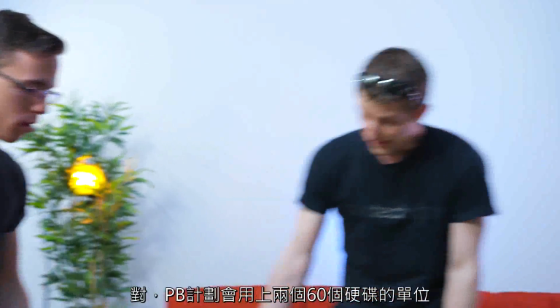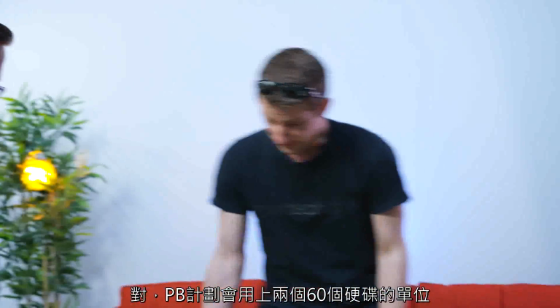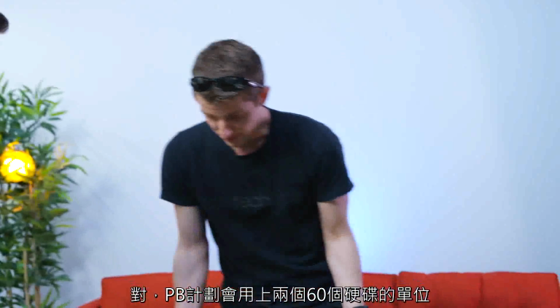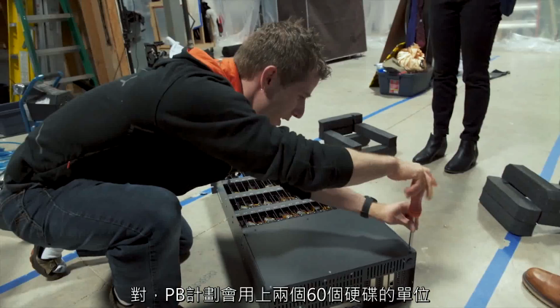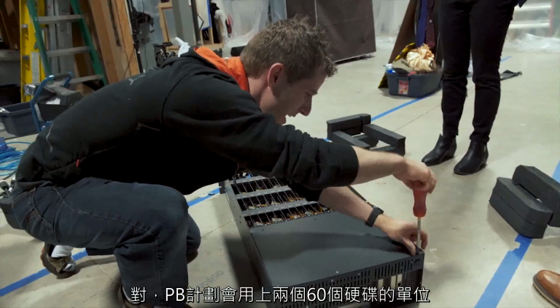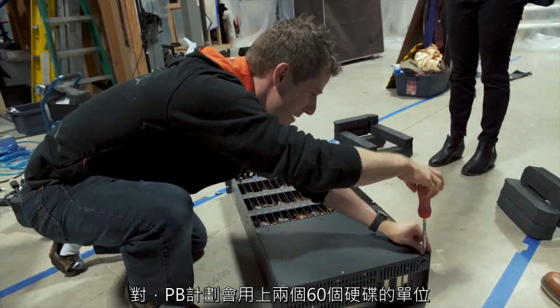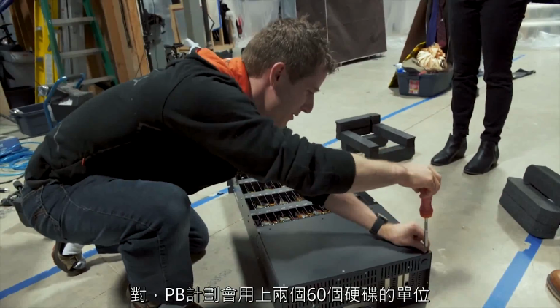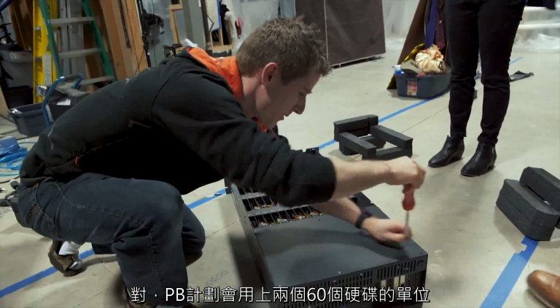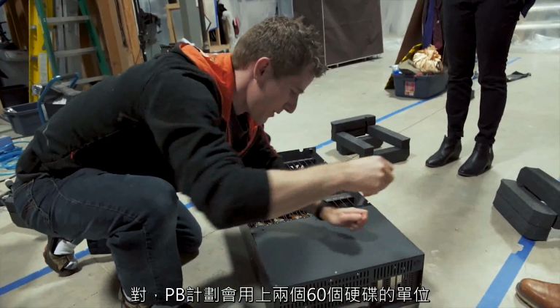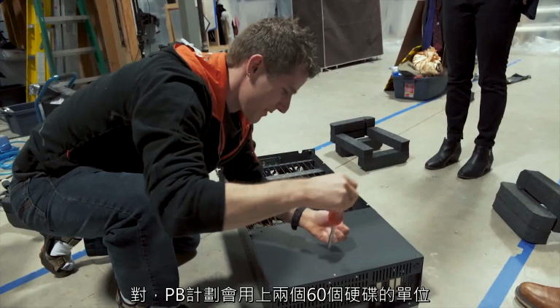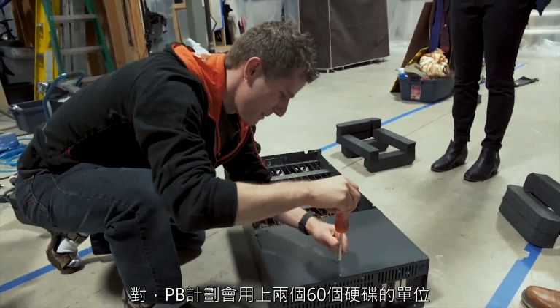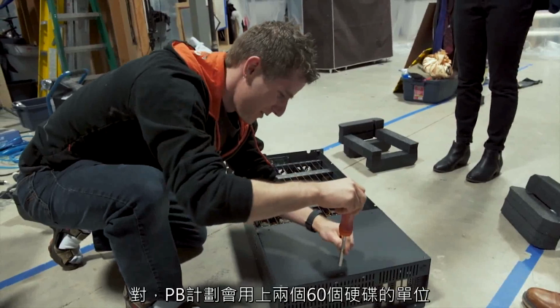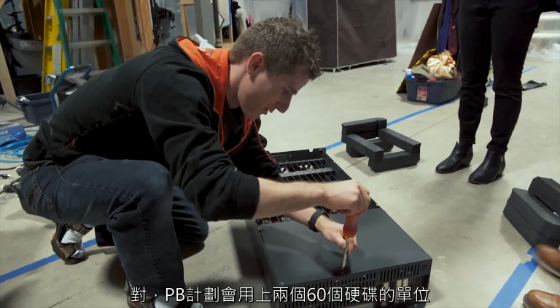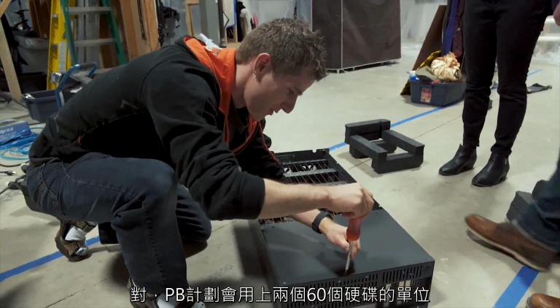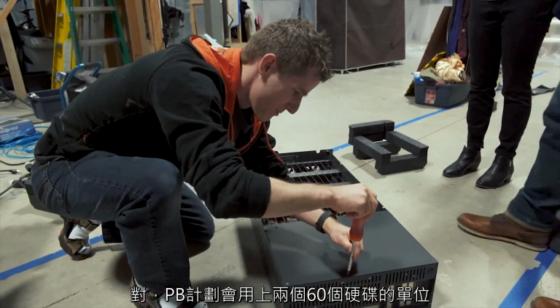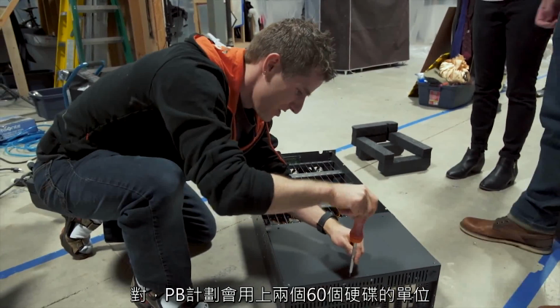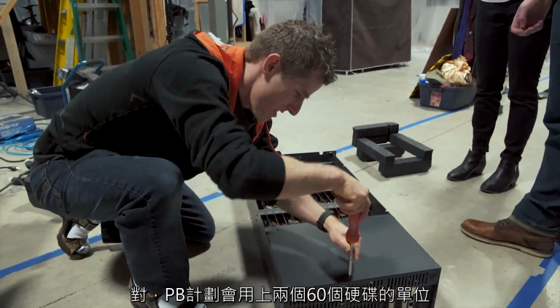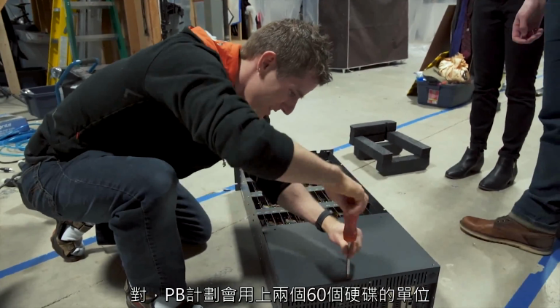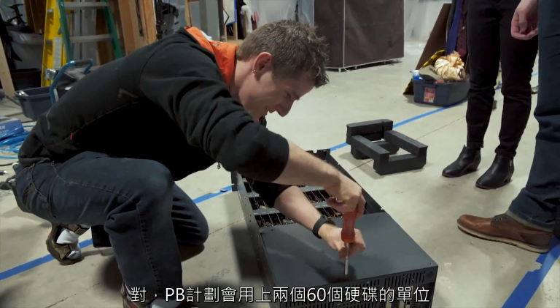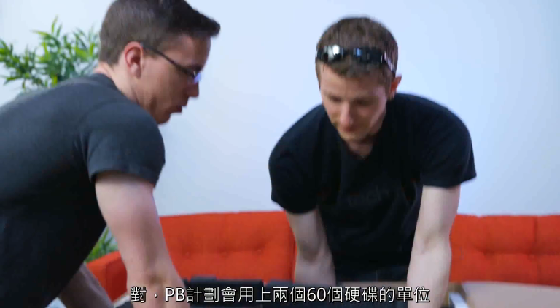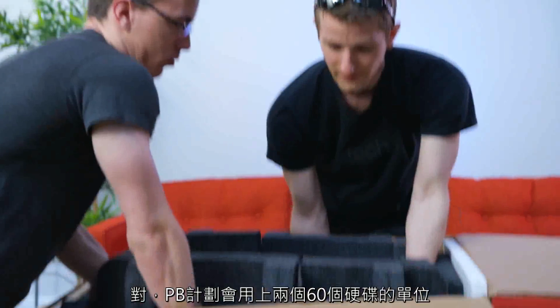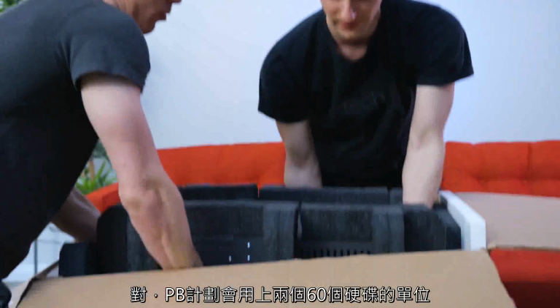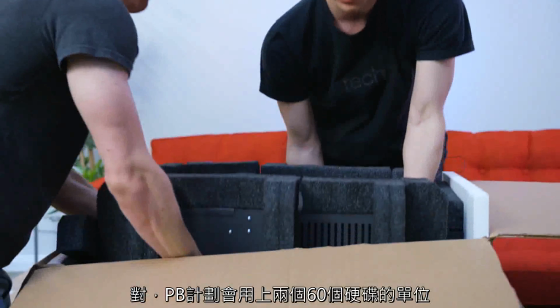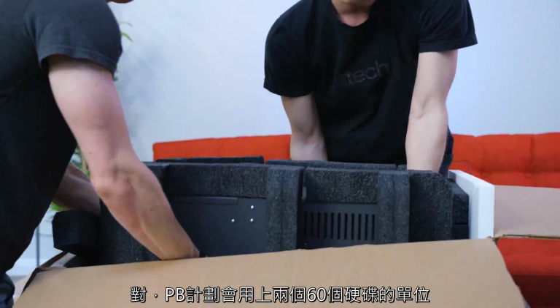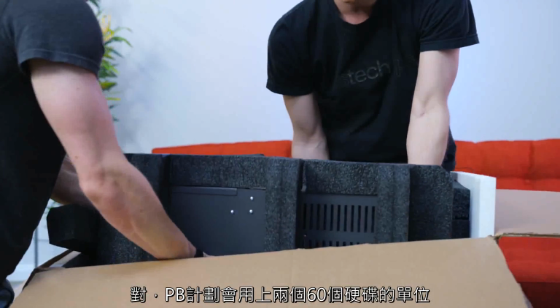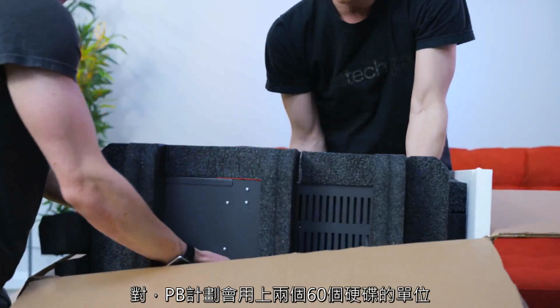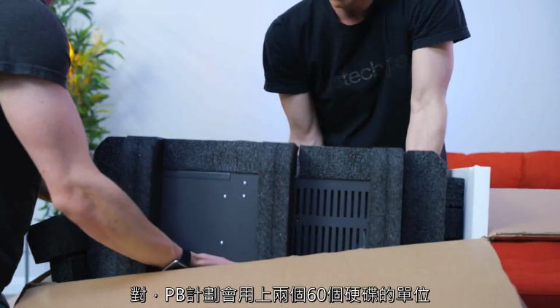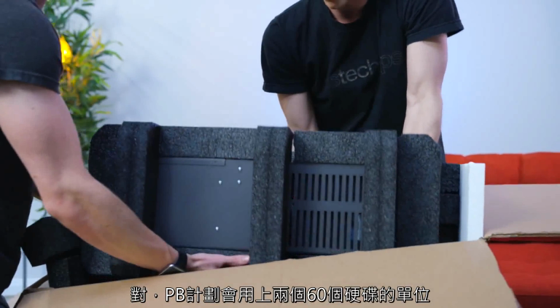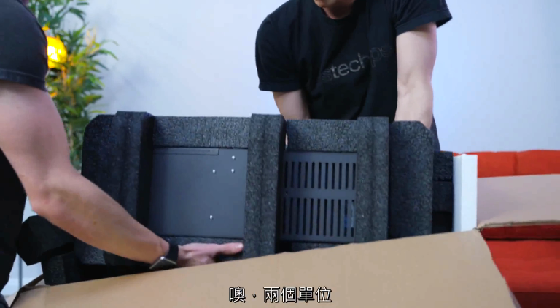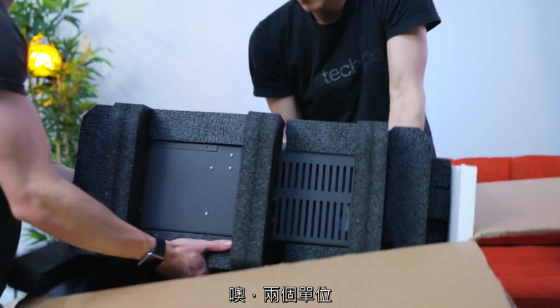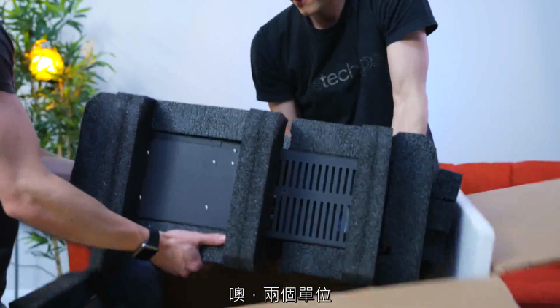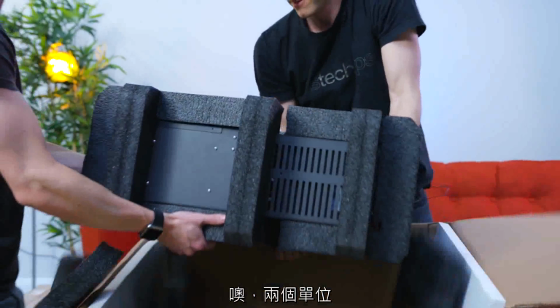Like, how big is the Stornator? This one is actually not that big — this is their all new AV-15. You actually have a bigger version of this for your petabyte project, right? Yes, the petabyte project is using two of the 60-drive units.